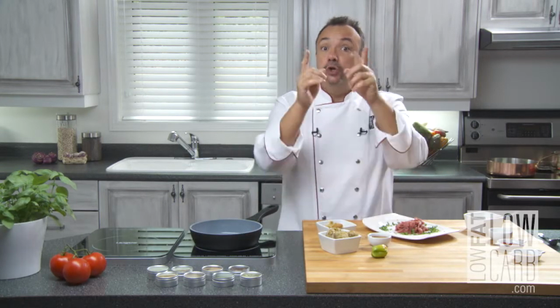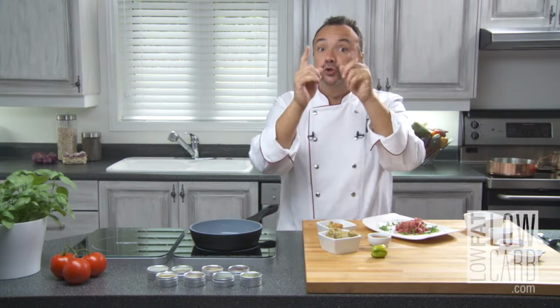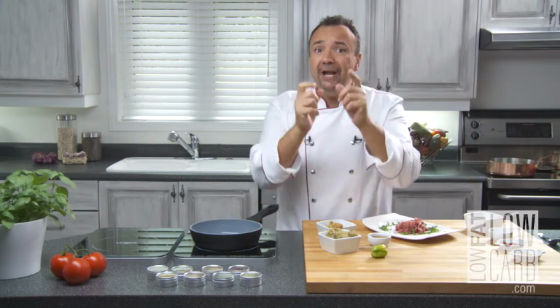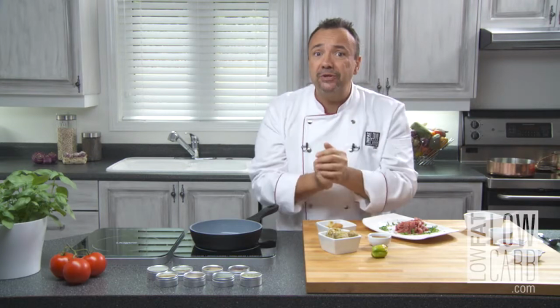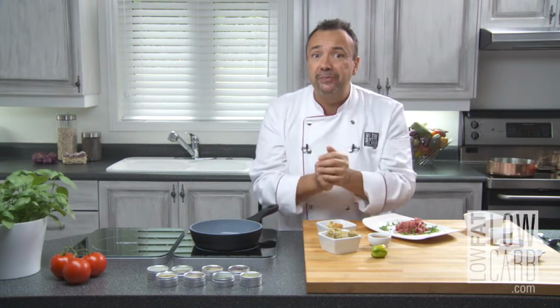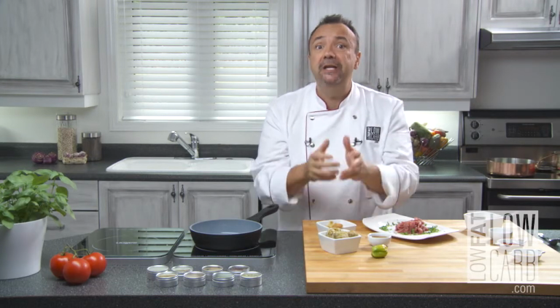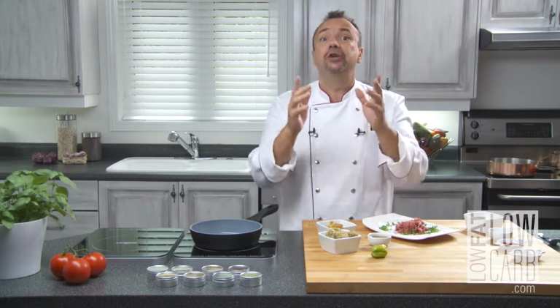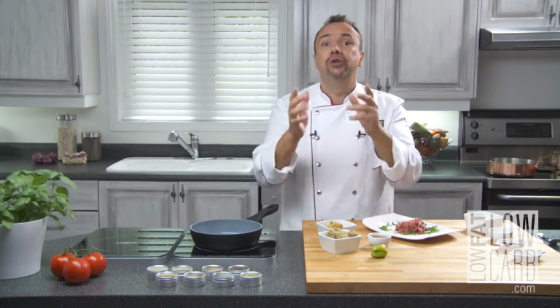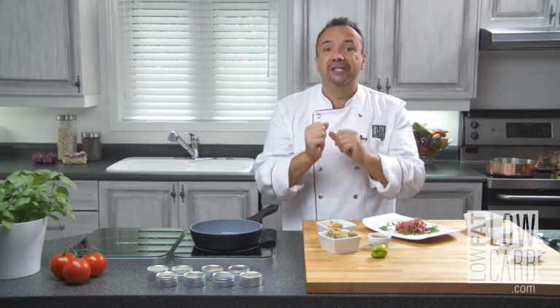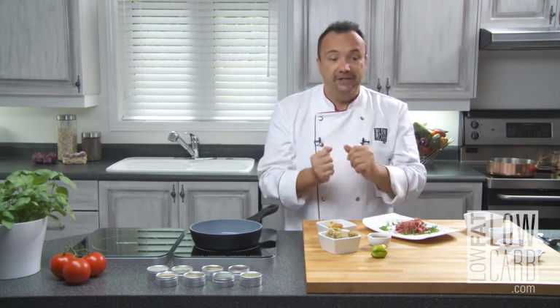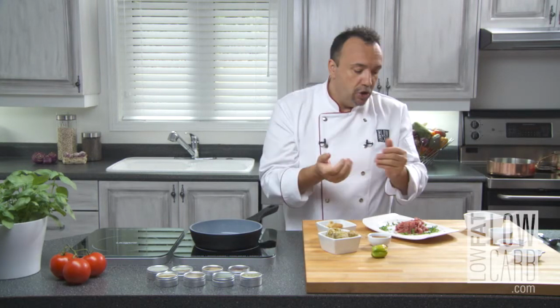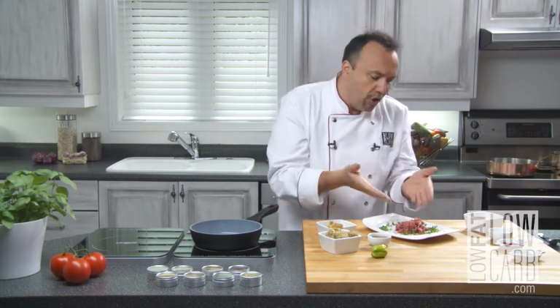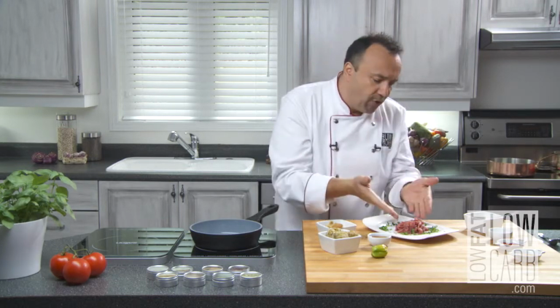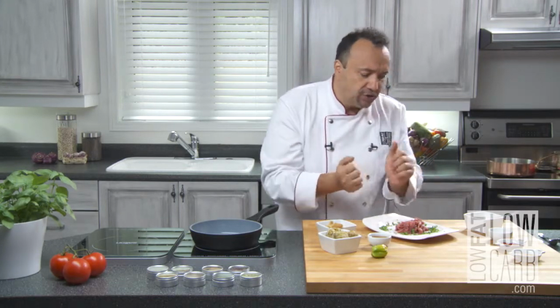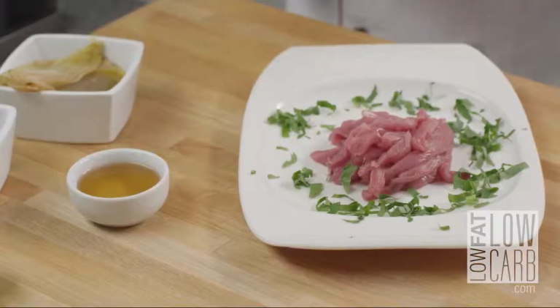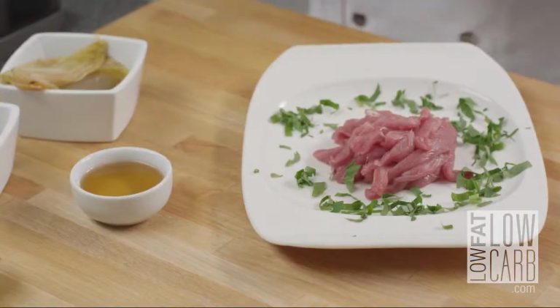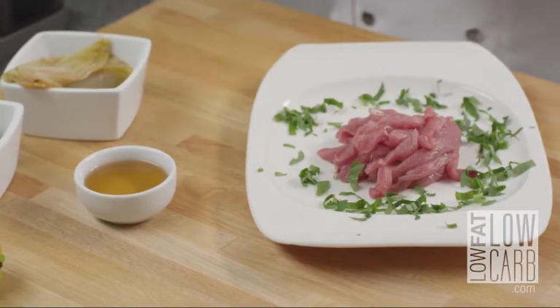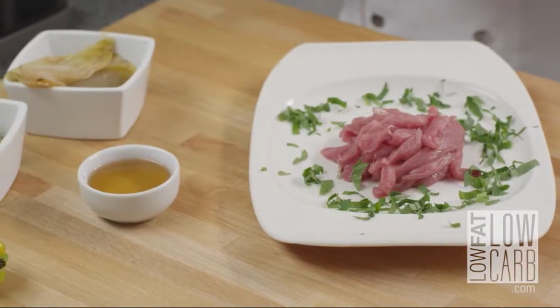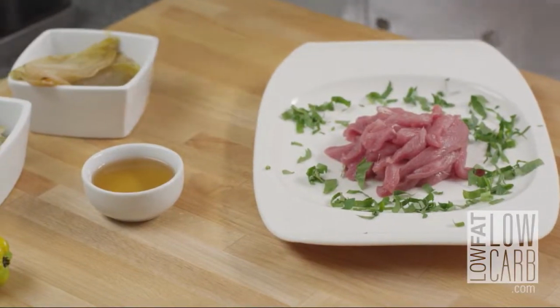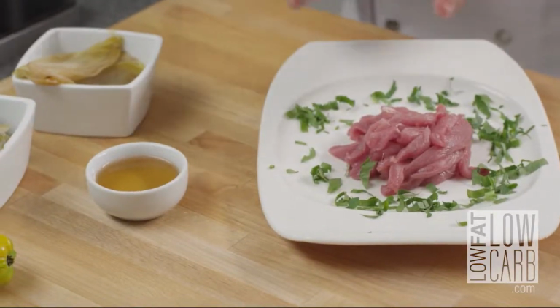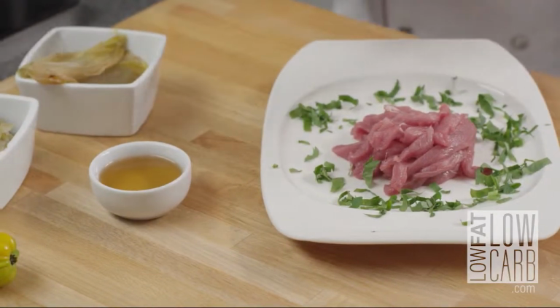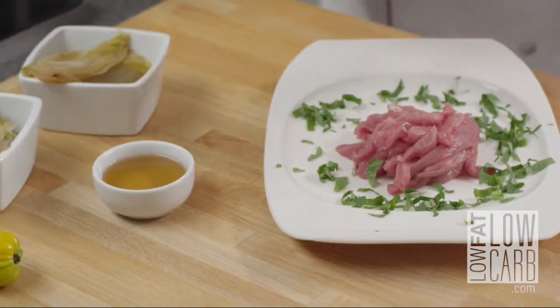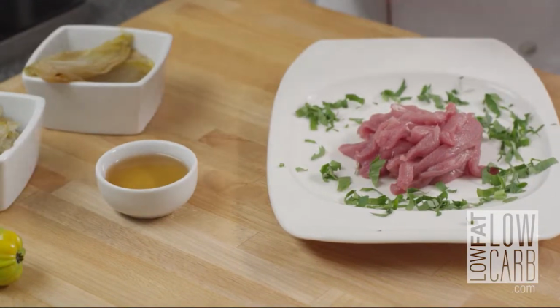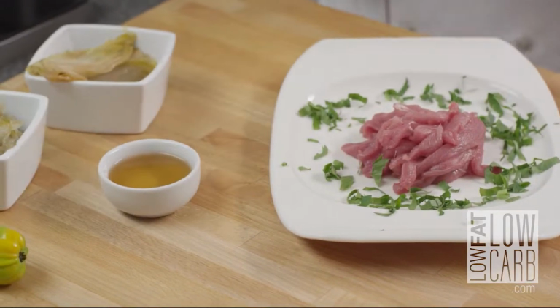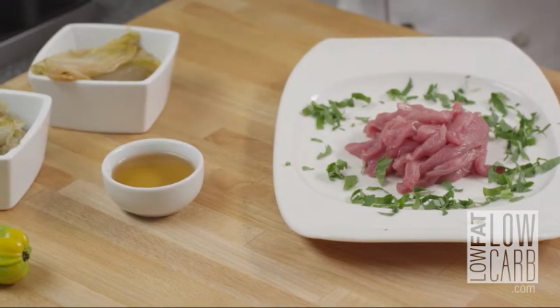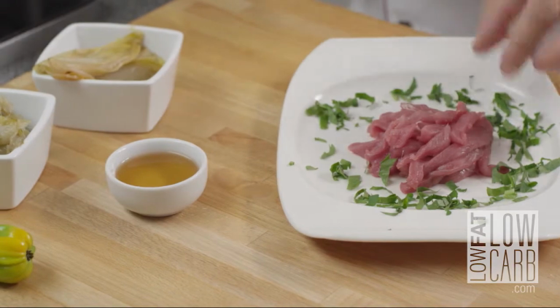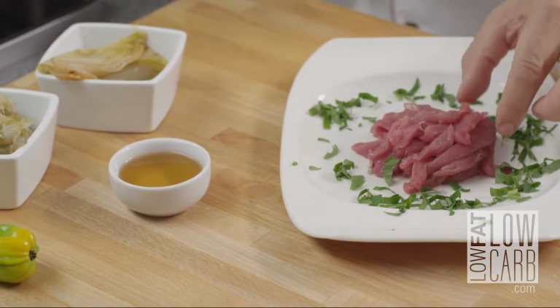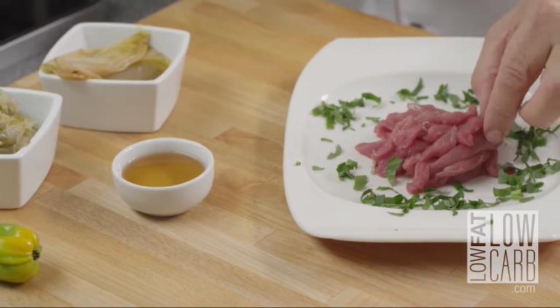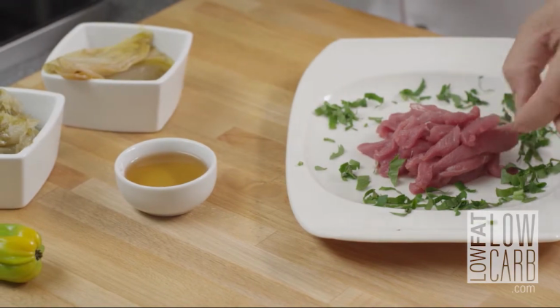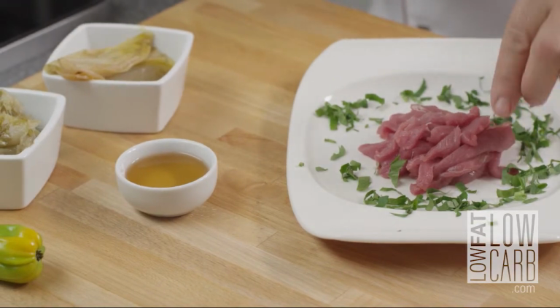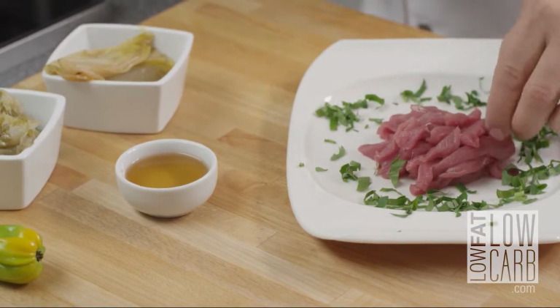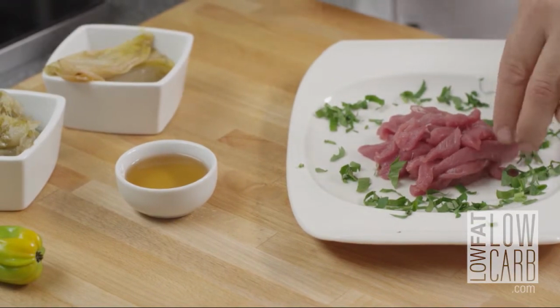To do that recipe, you need, of course, five to eight ounces of pork tenderloin, finely sliced.